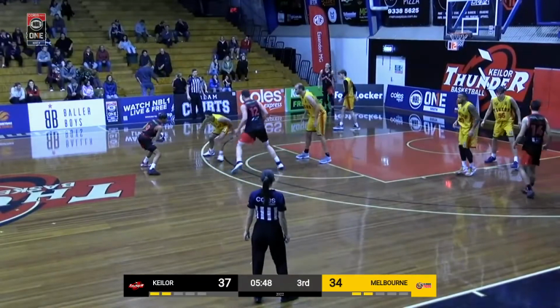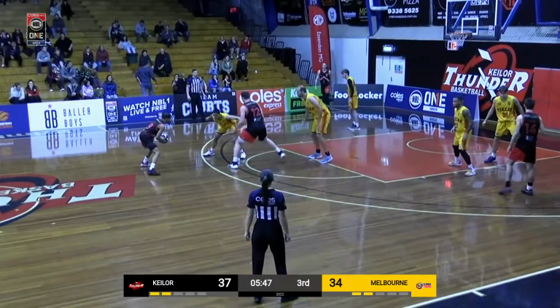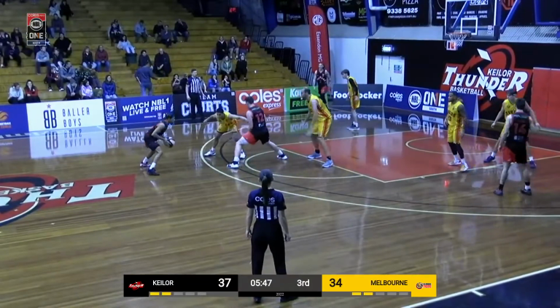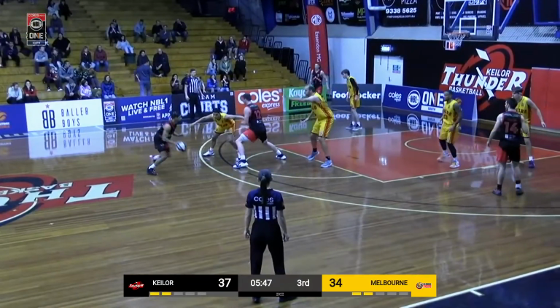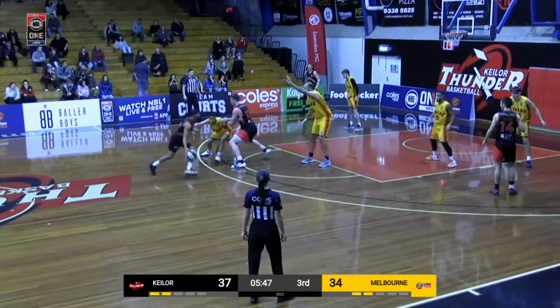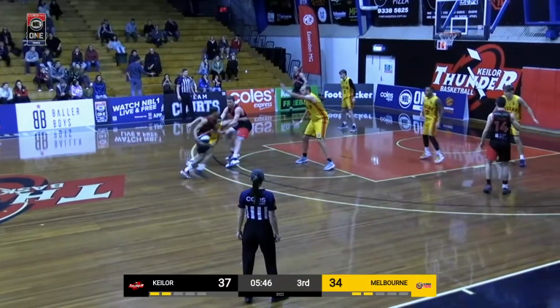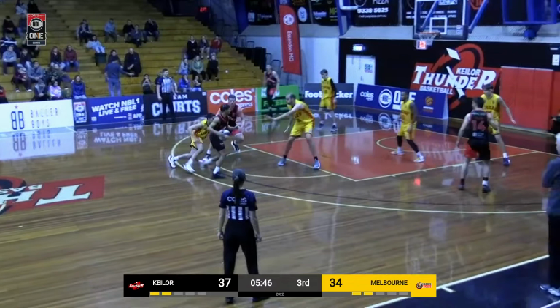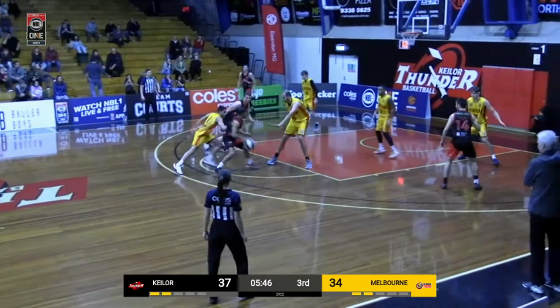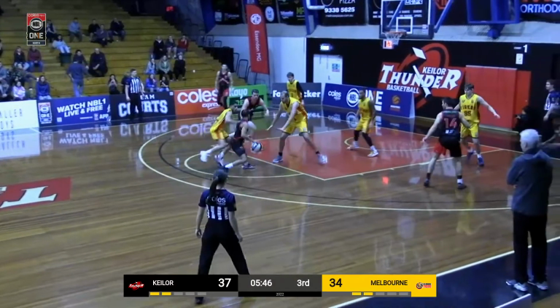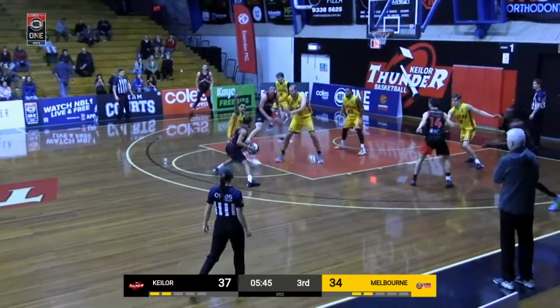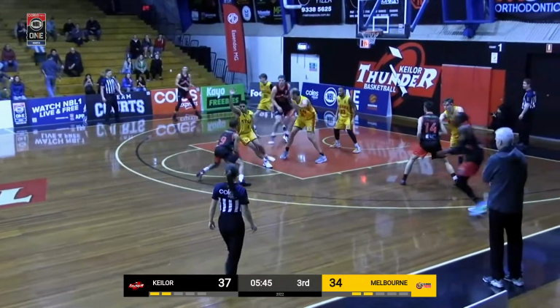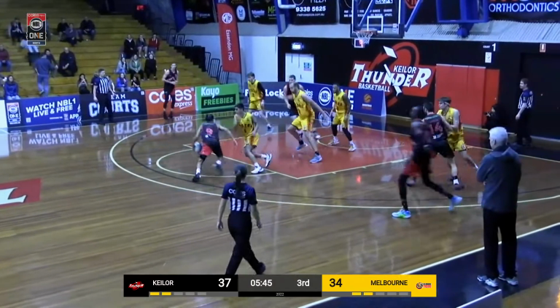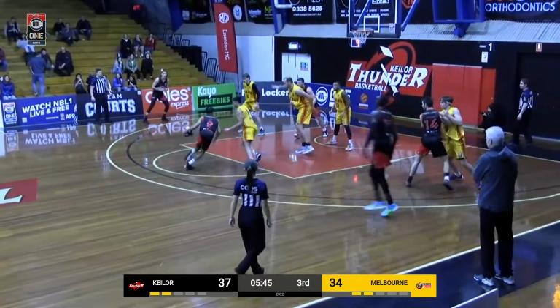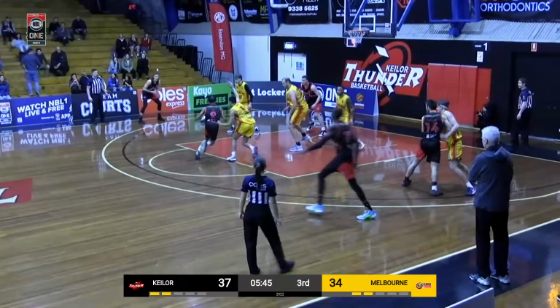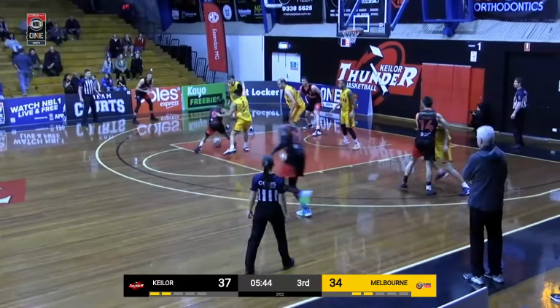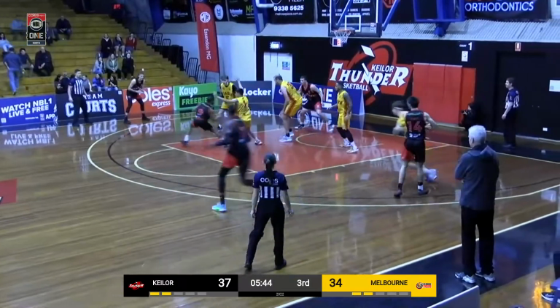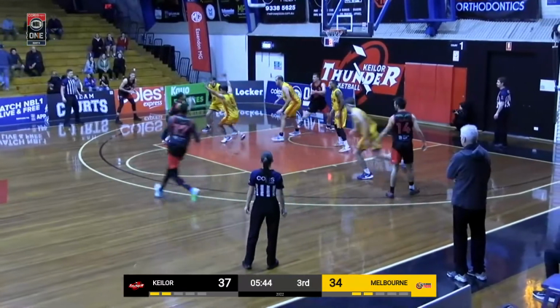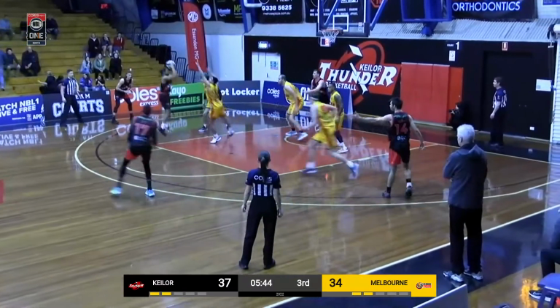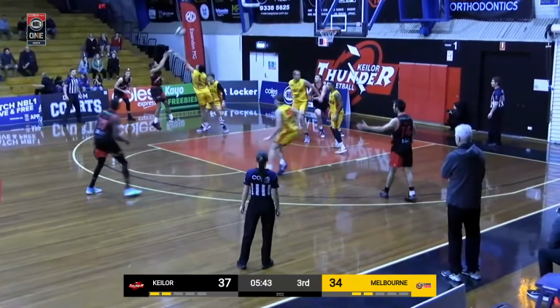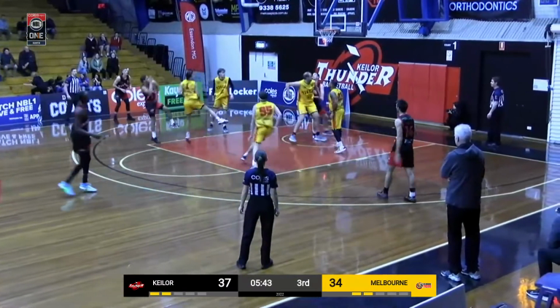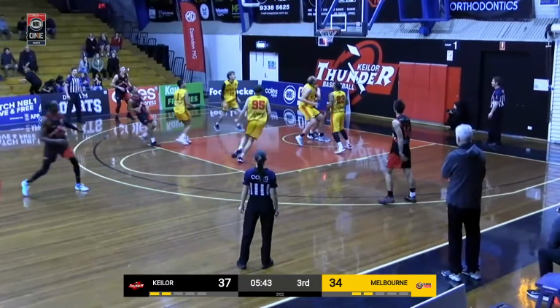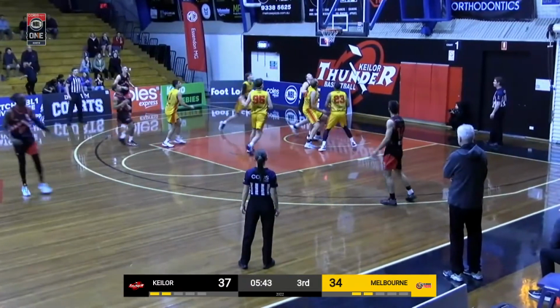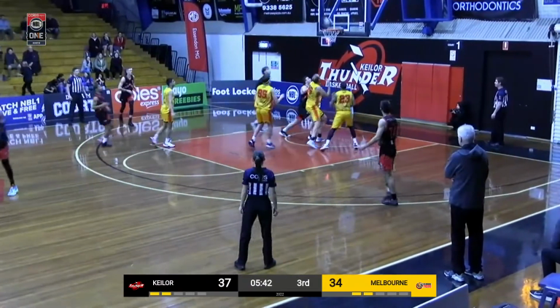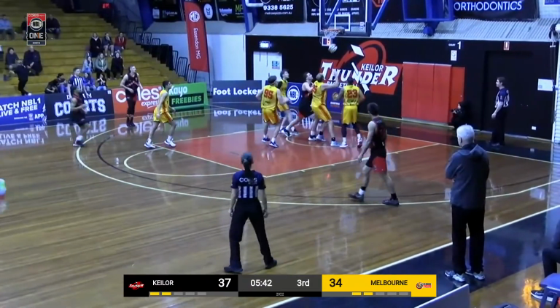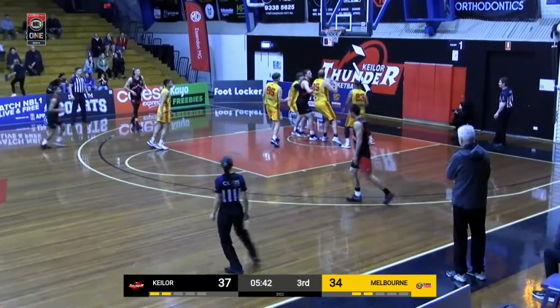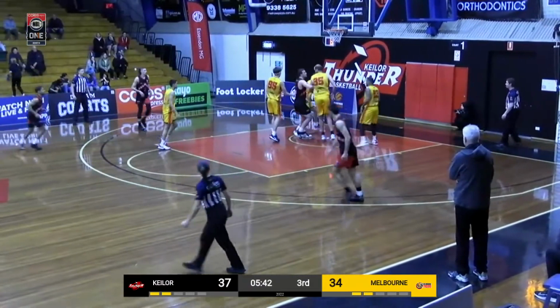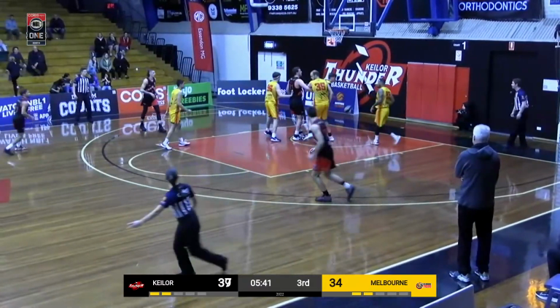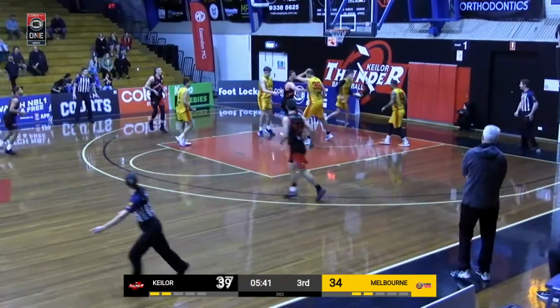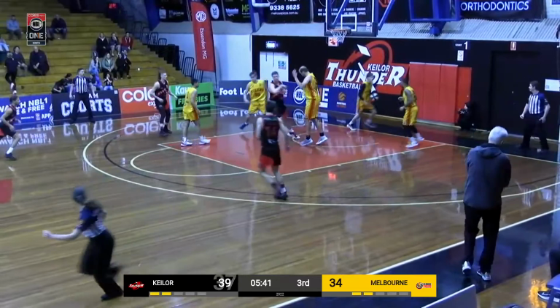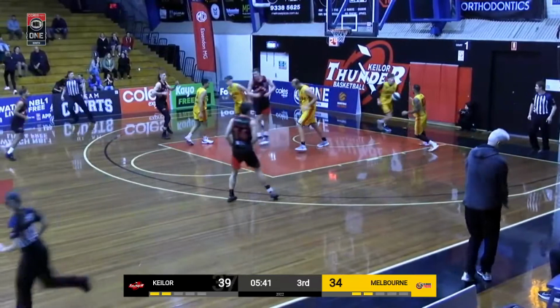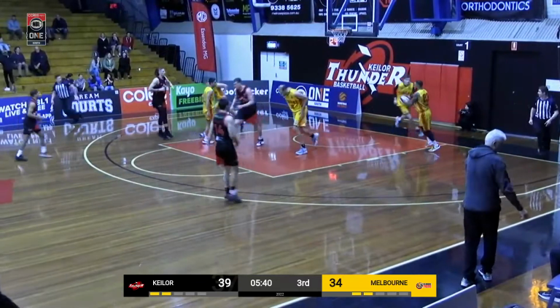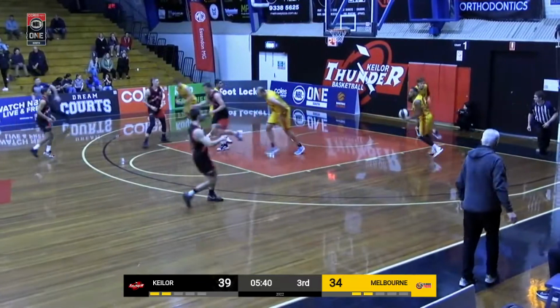Kidd gets a screen off Lampkin. Kidd driving, pulls up — two. Great shot.